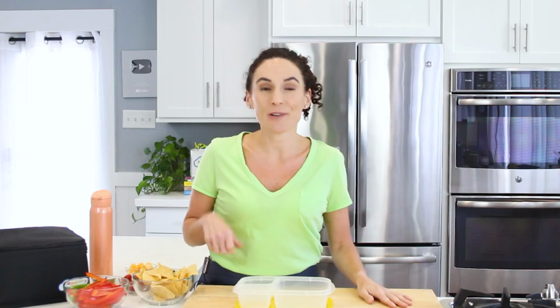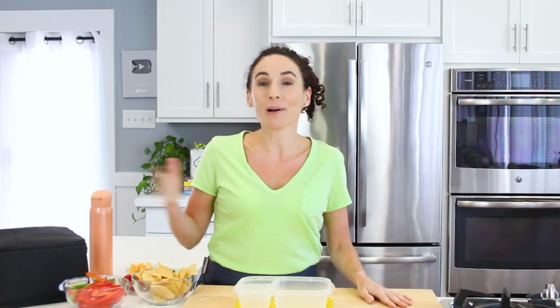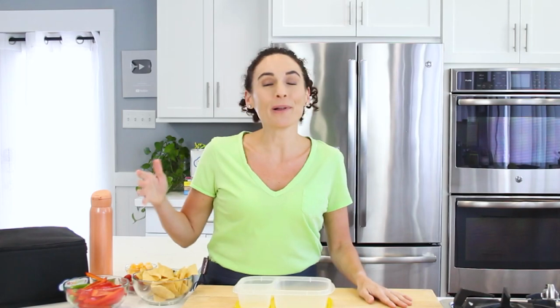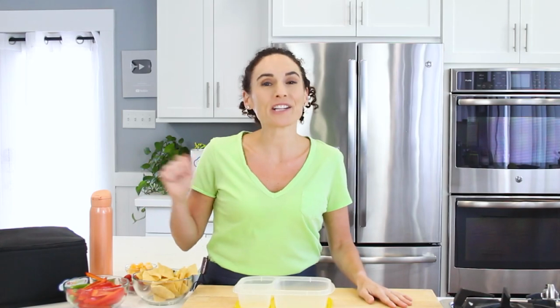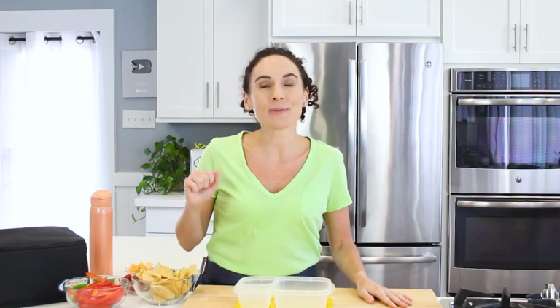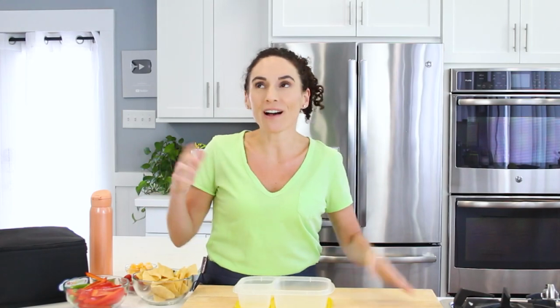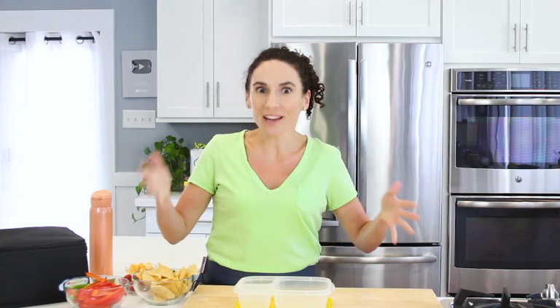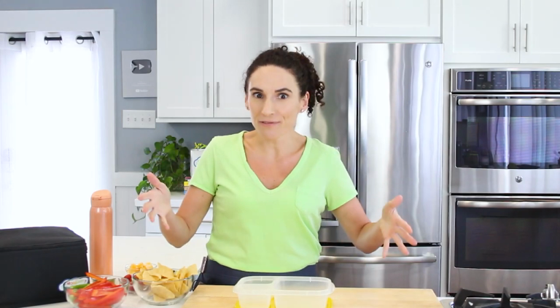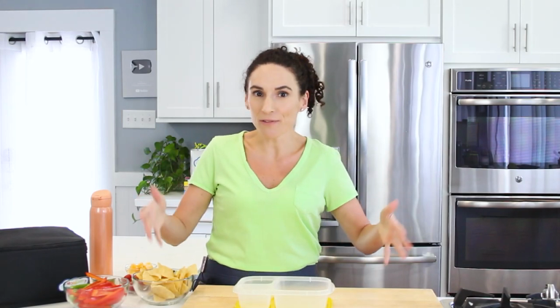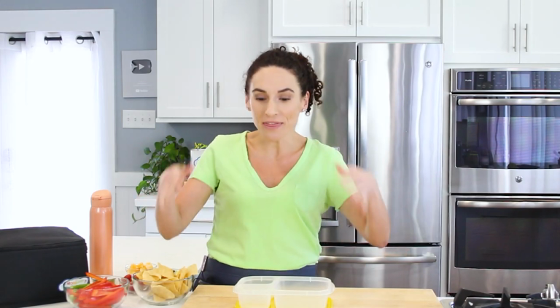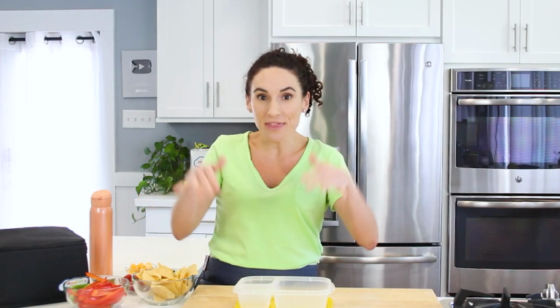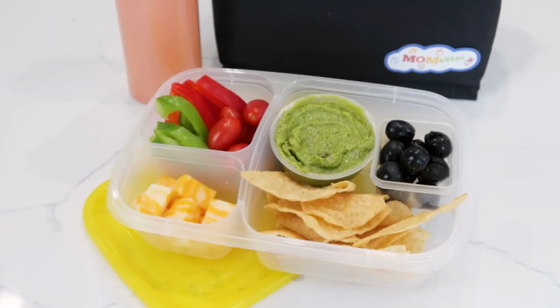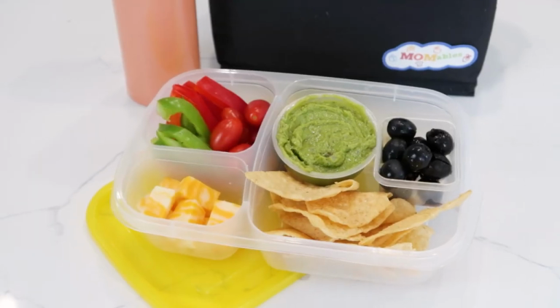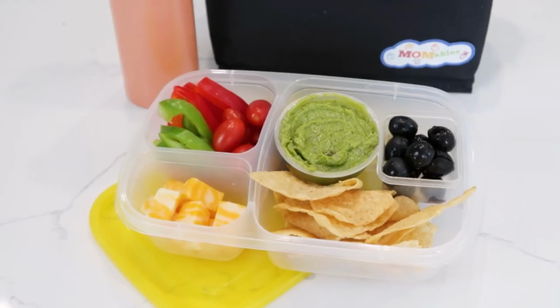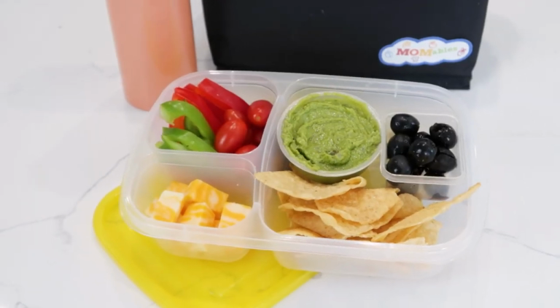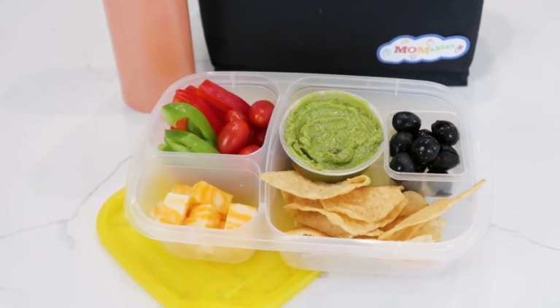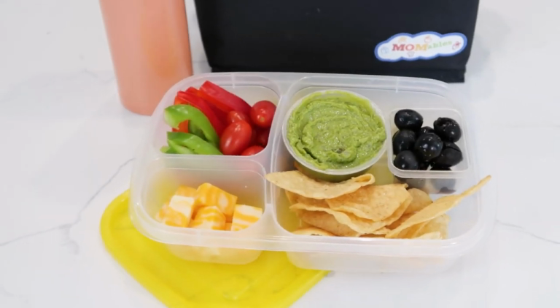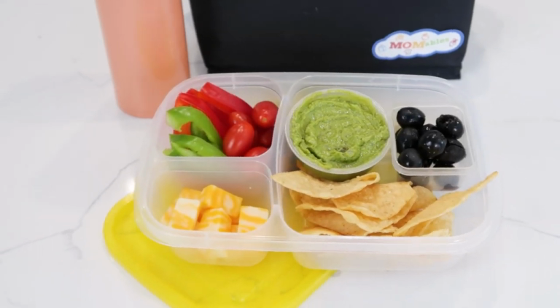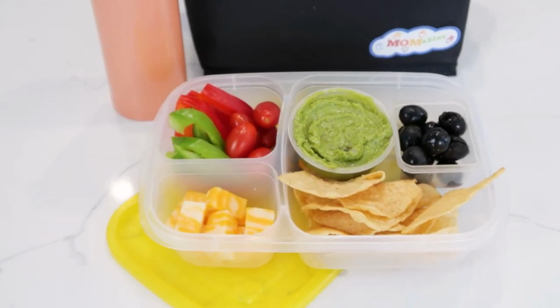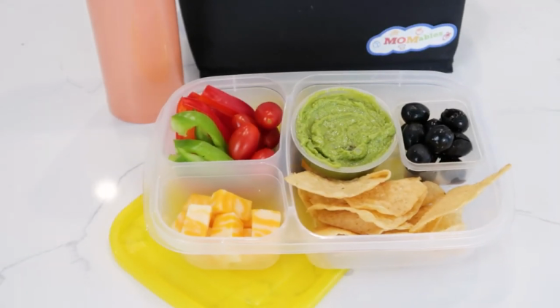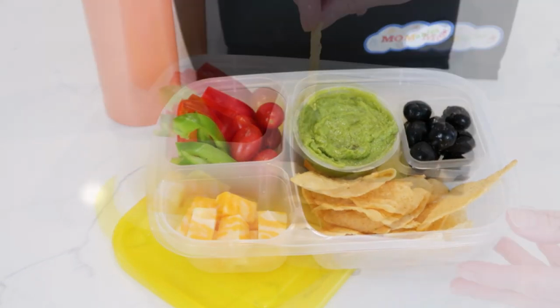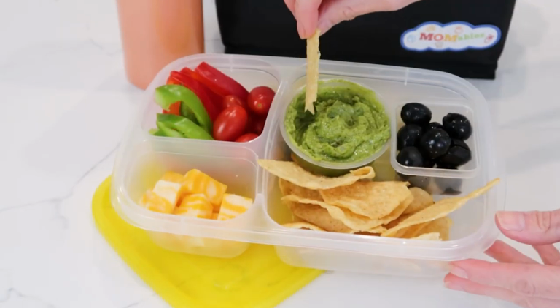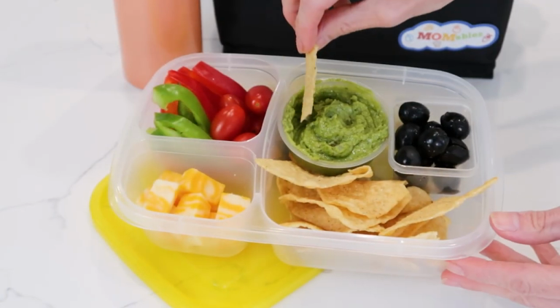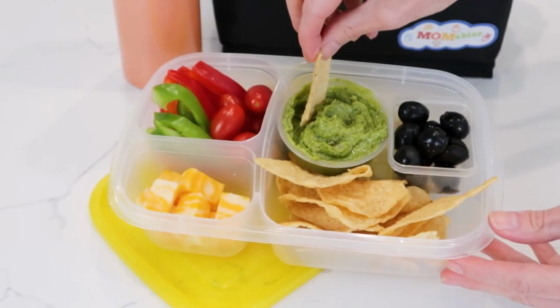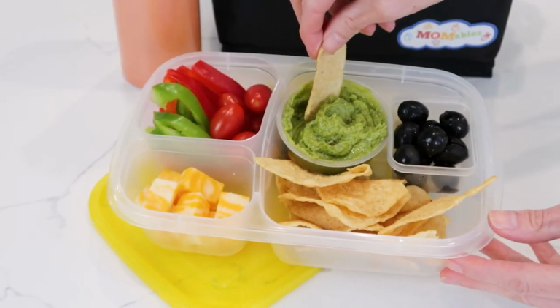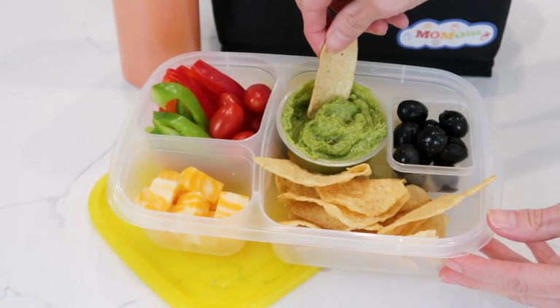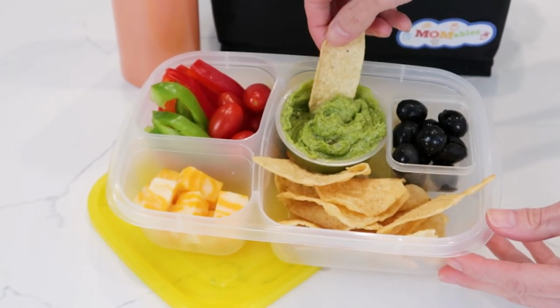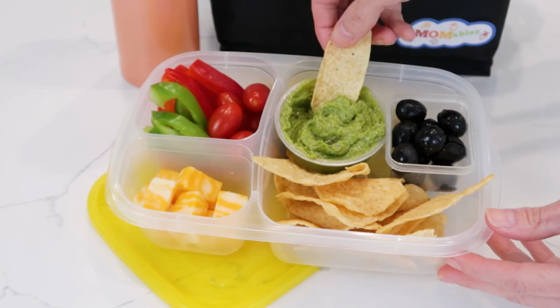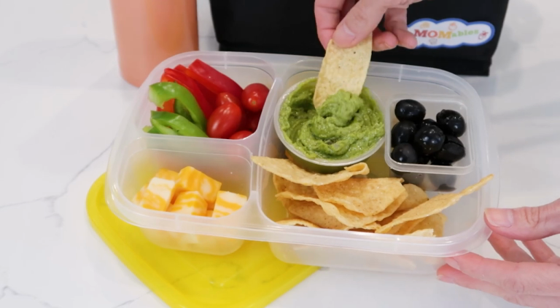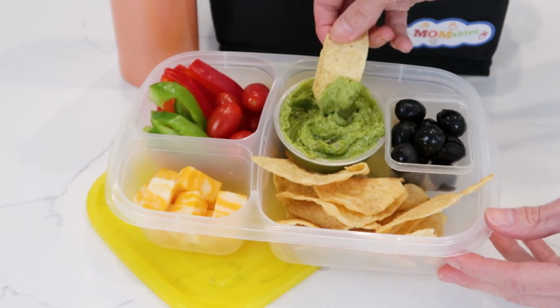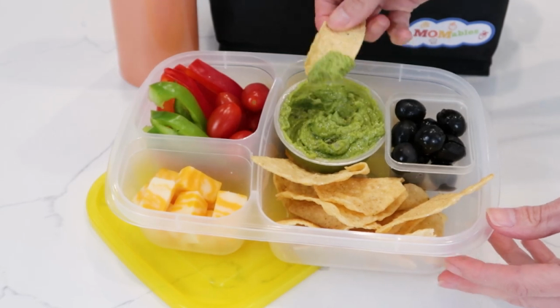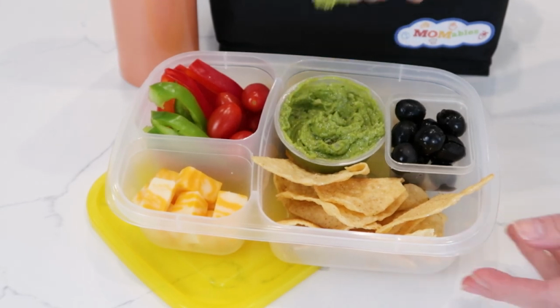Guacamole and chips are a favorite. This bento is the perfect way to repurpose a lot of taco night leftovers.